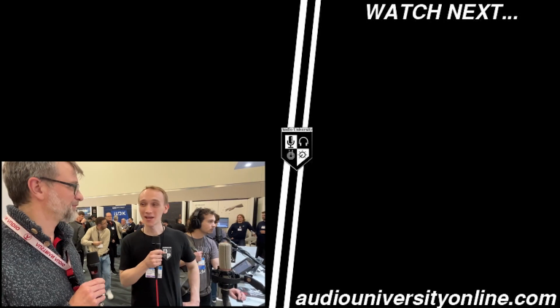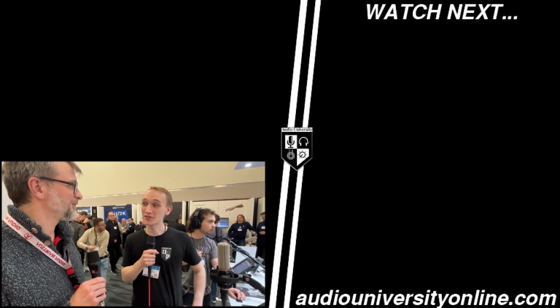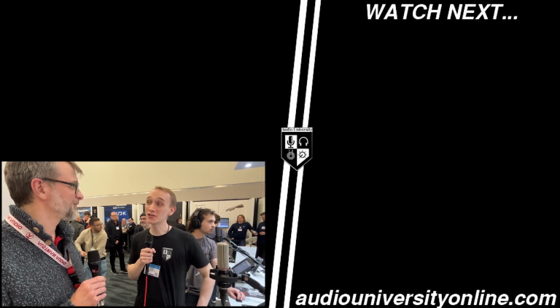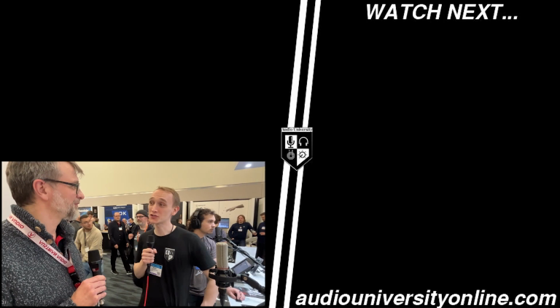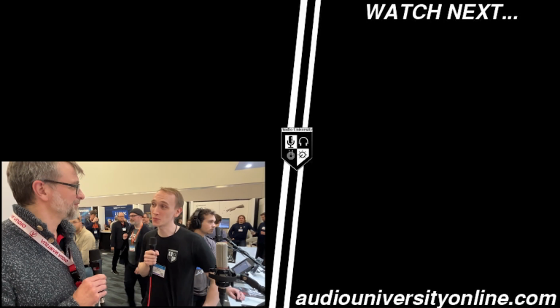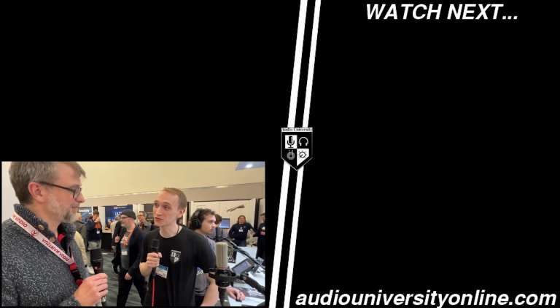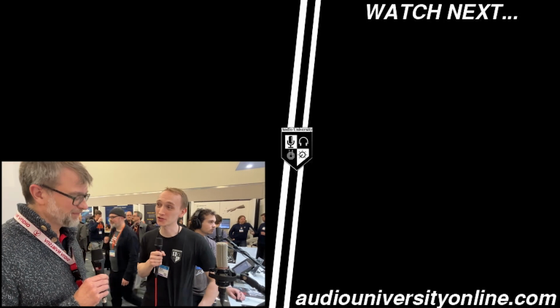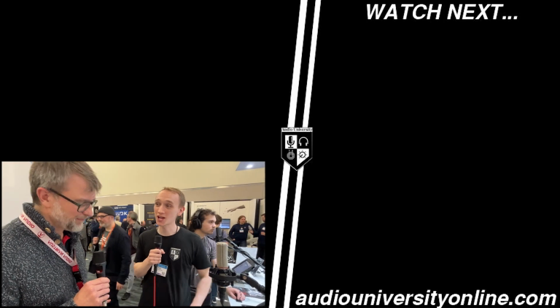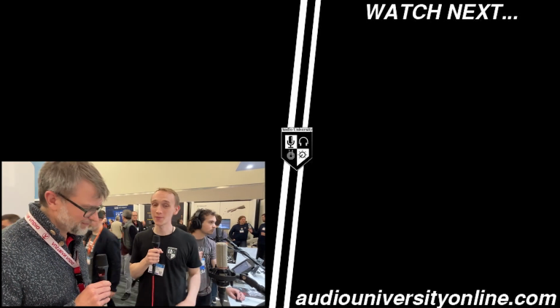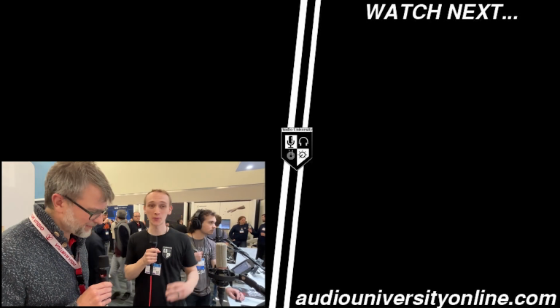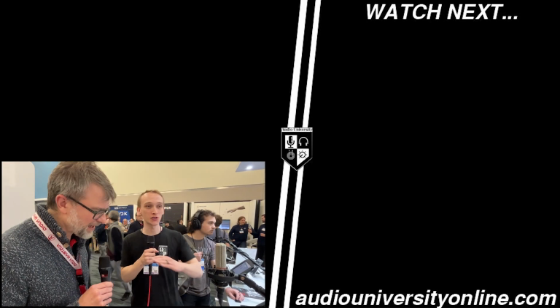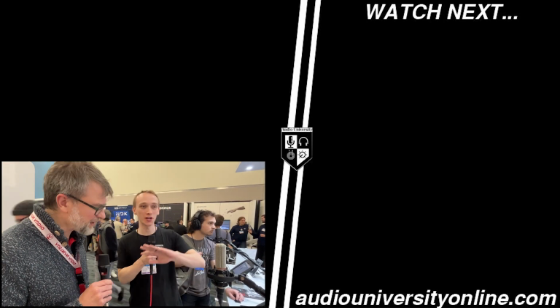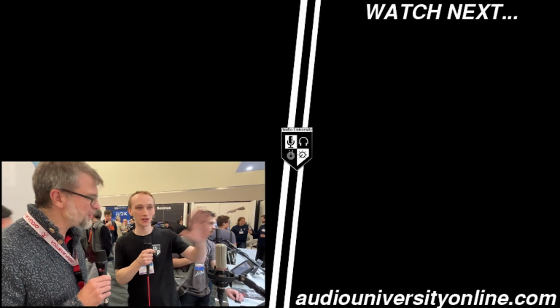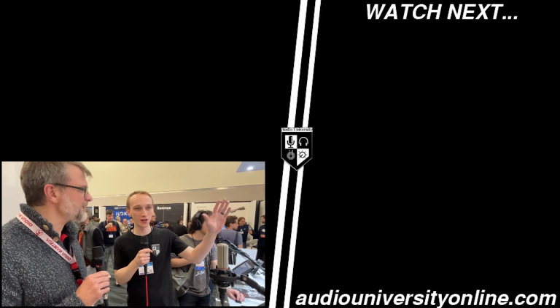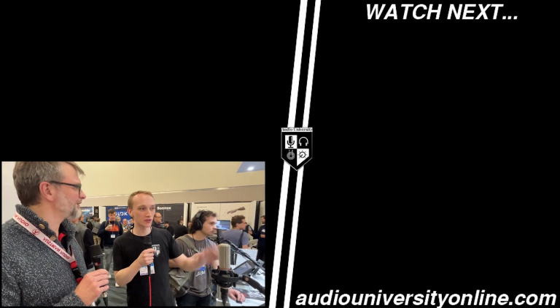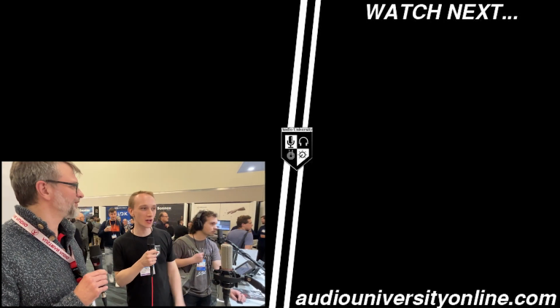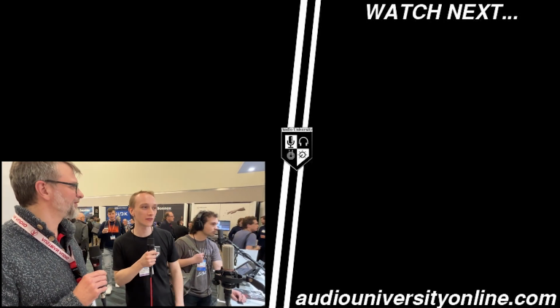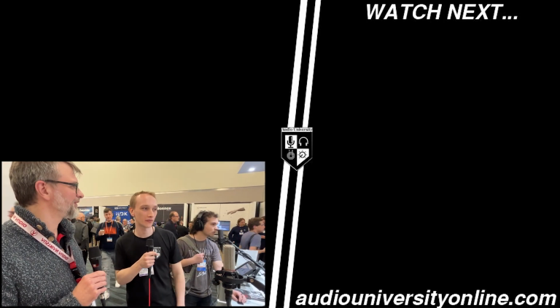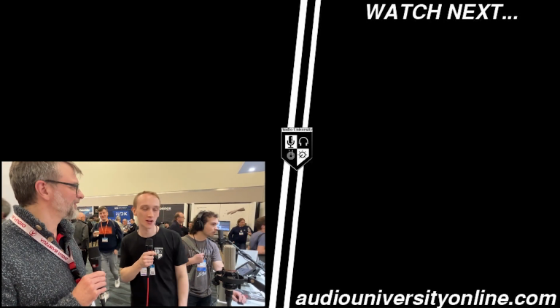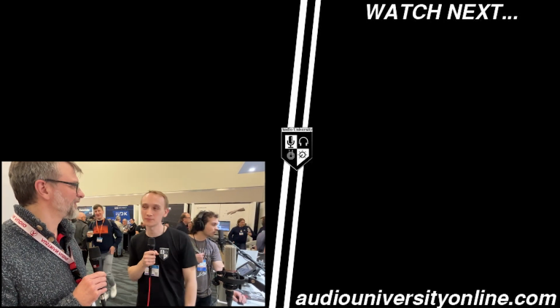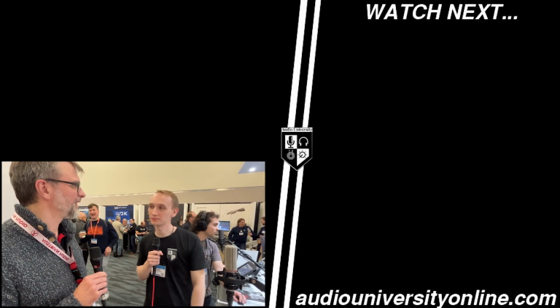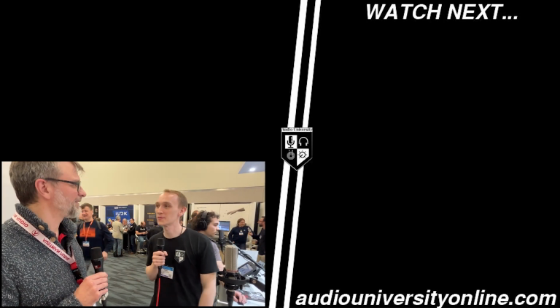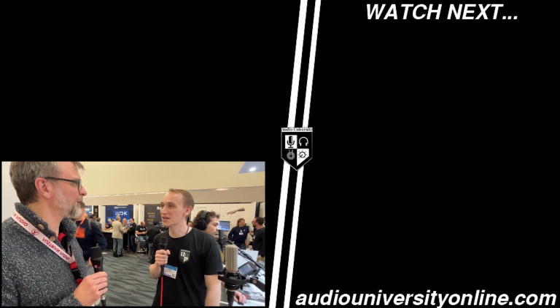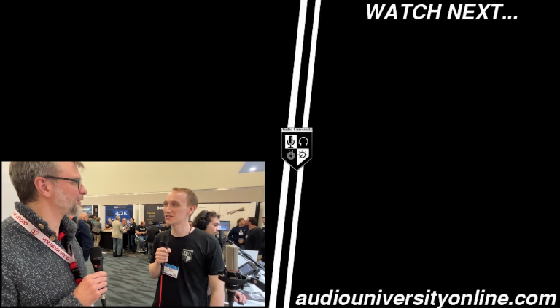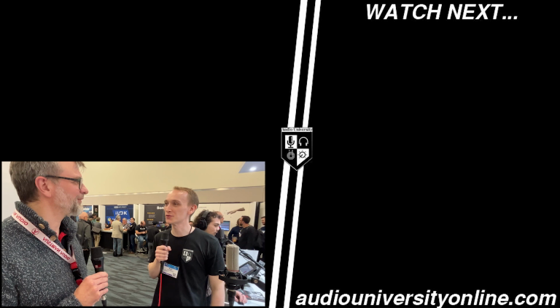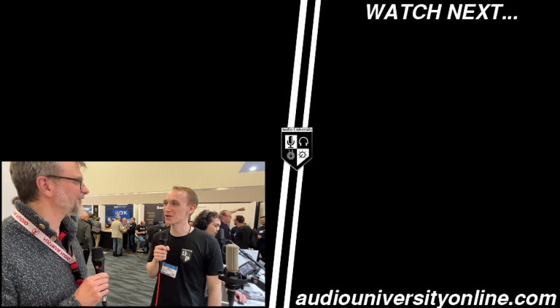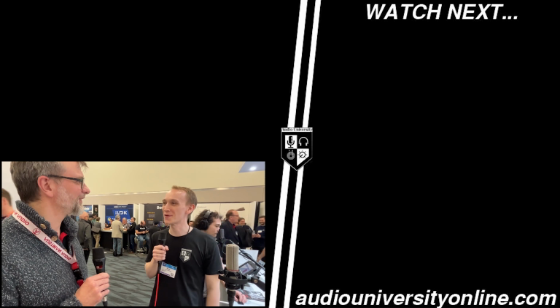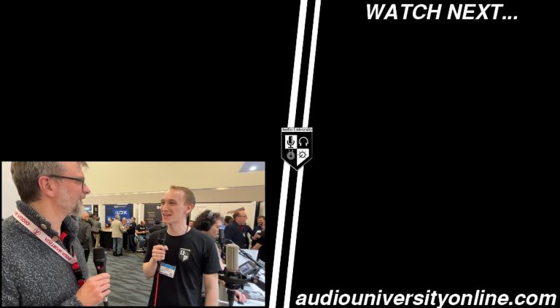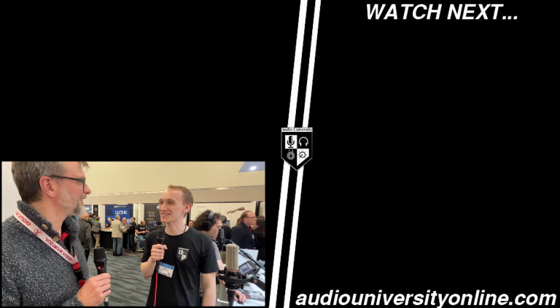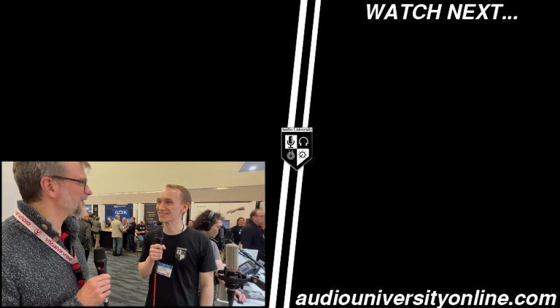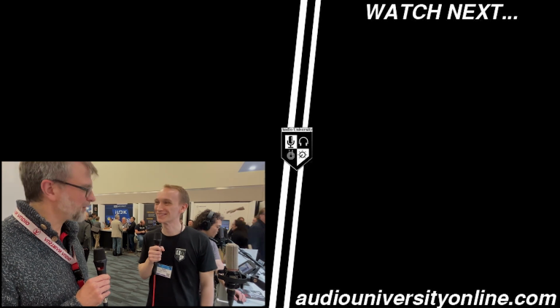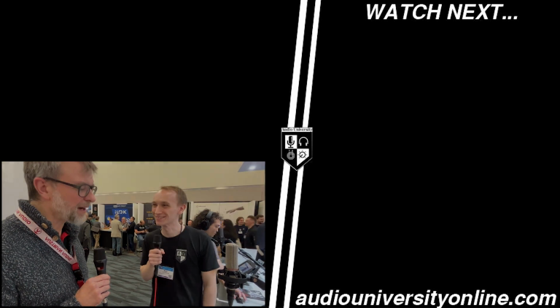Hey, thank you so much for your time. I appreciate it. I love your stuff and I'm excited to see what you come out with next.